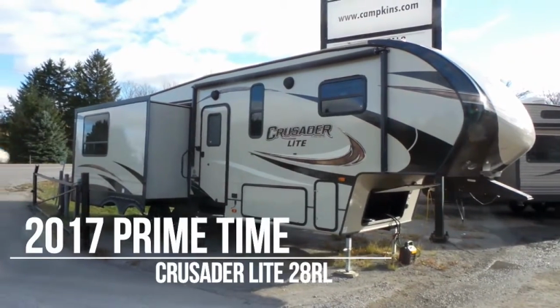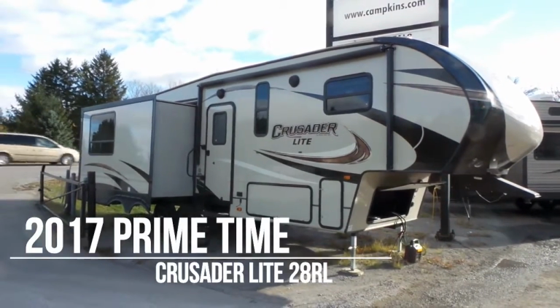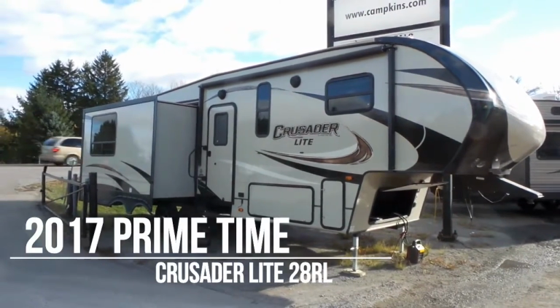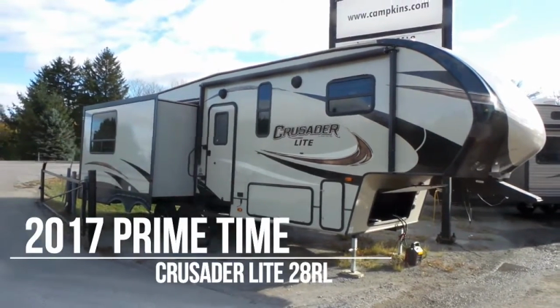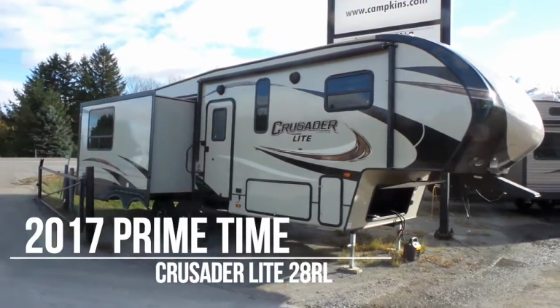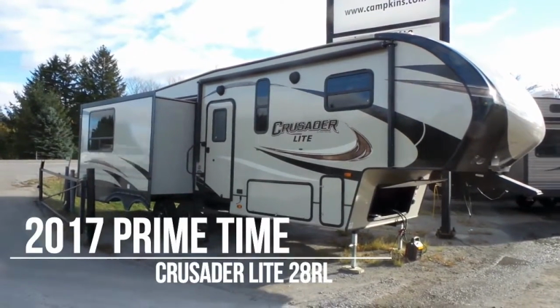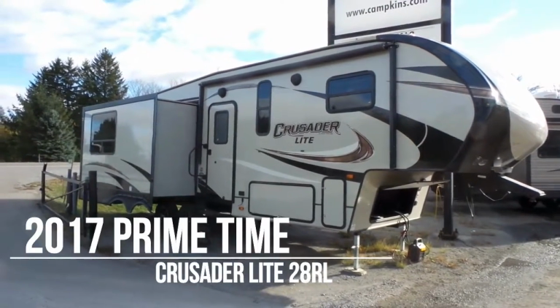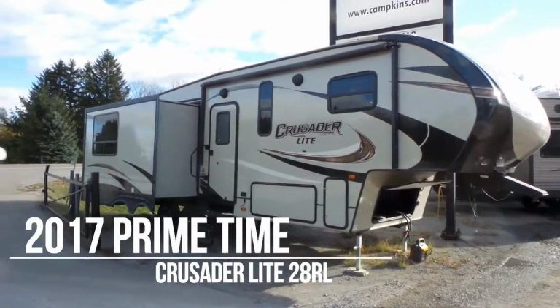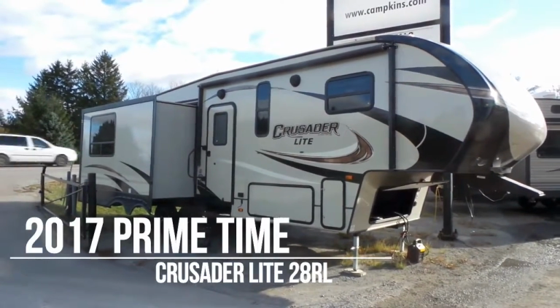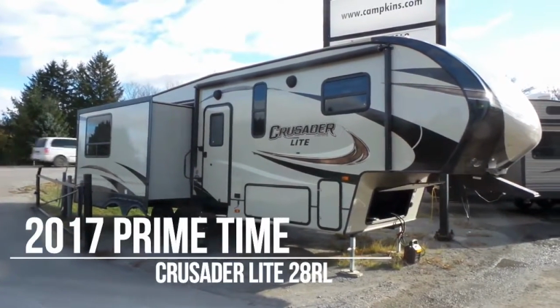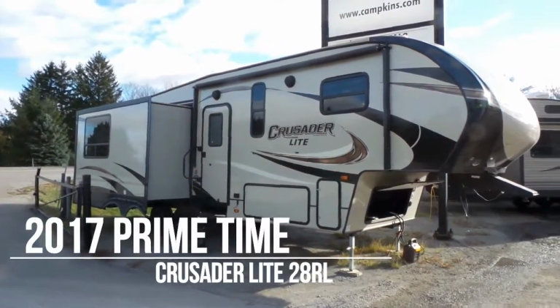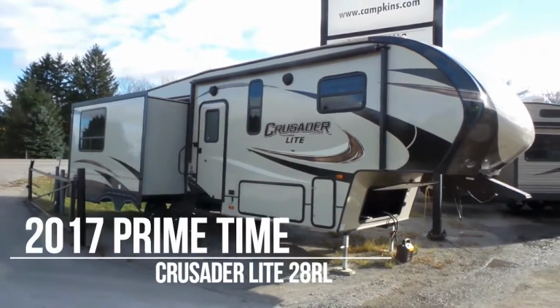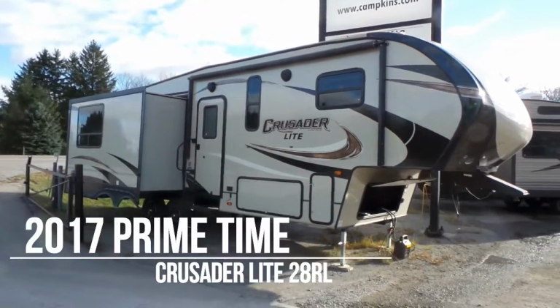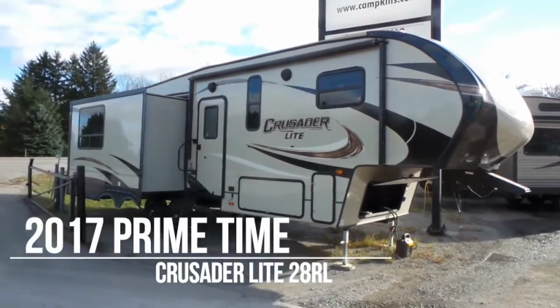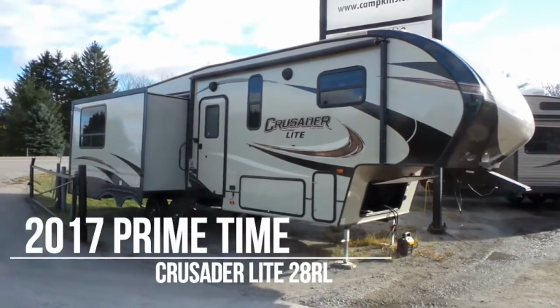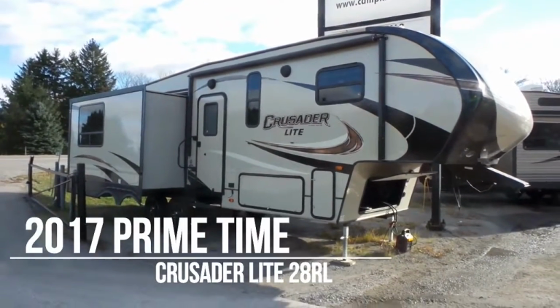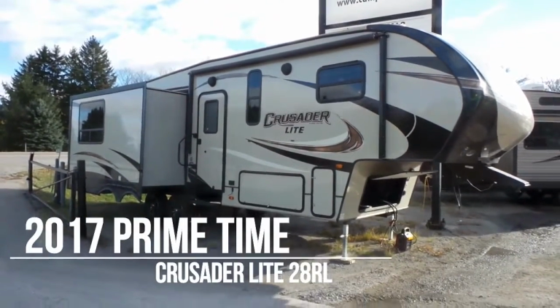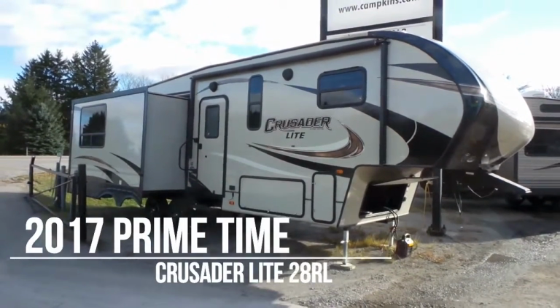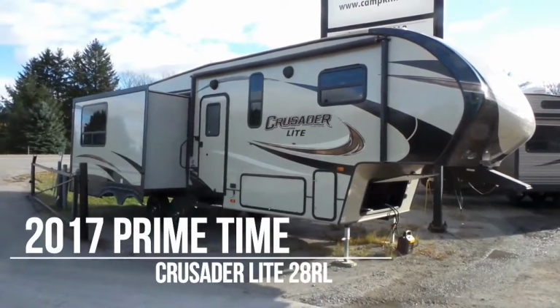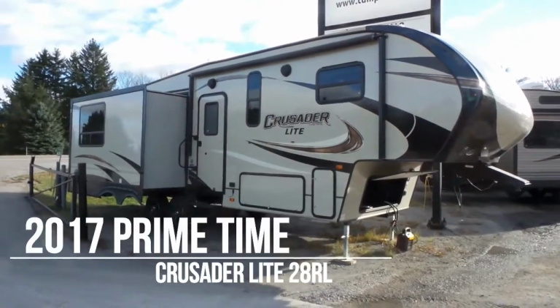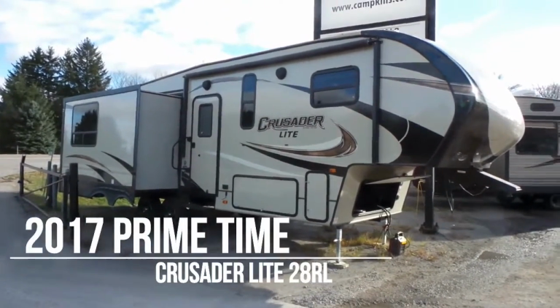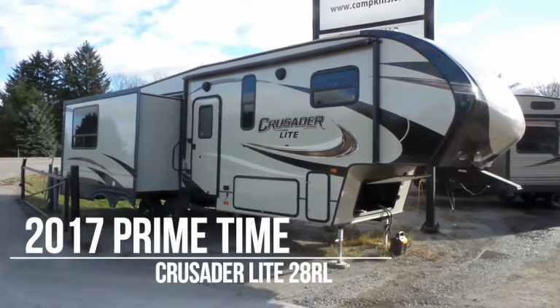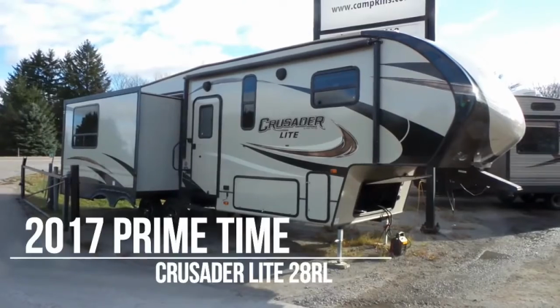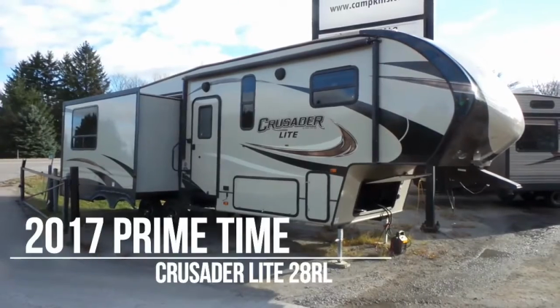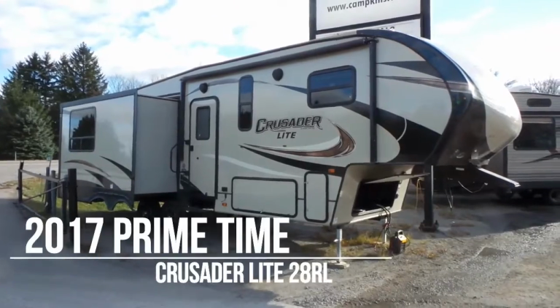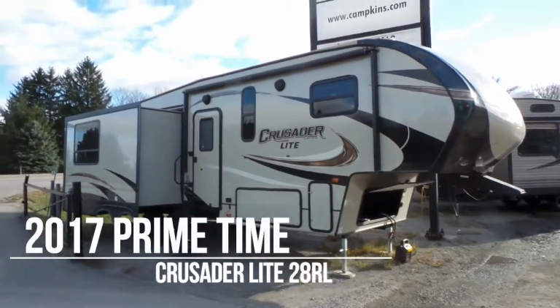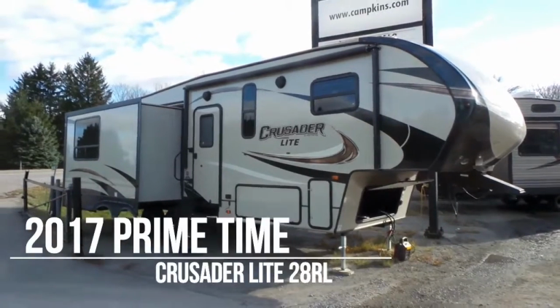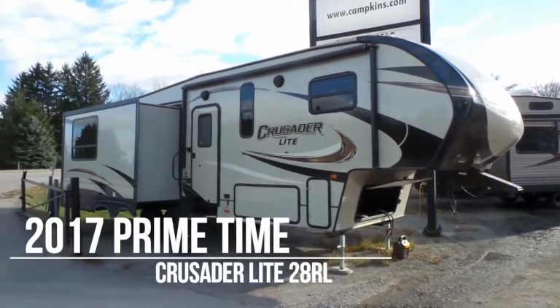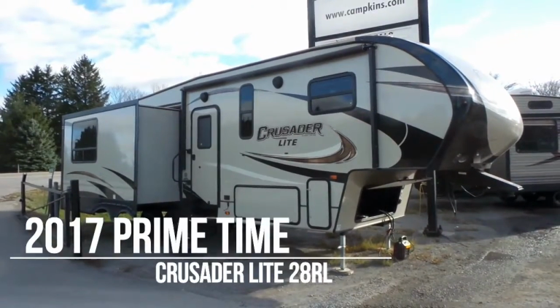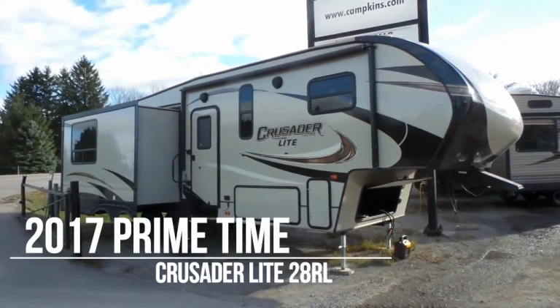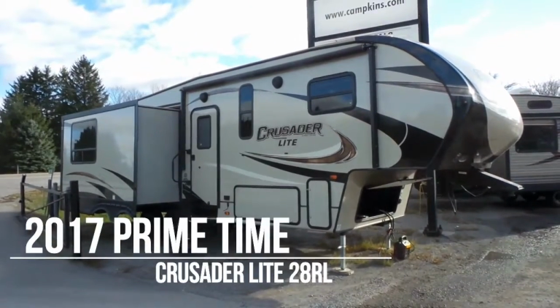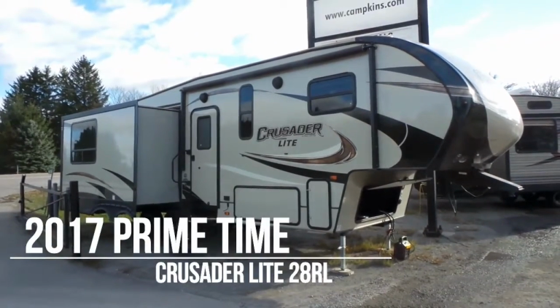Hi folks, welcome to Campkins.com. This is the online video walkthrough of the 2017 Crusader Lite 28RL.